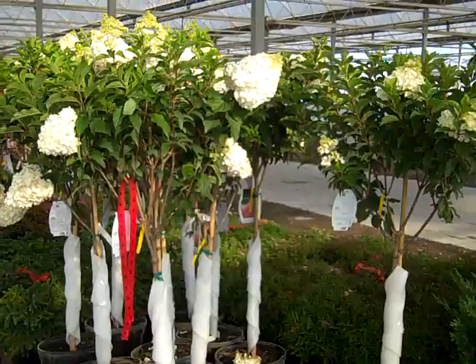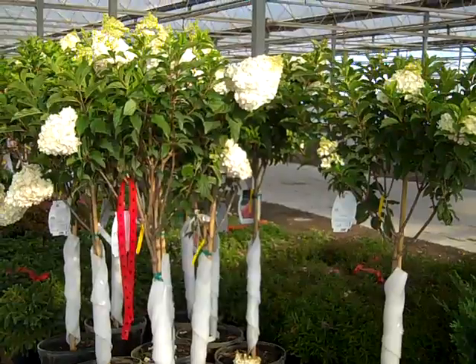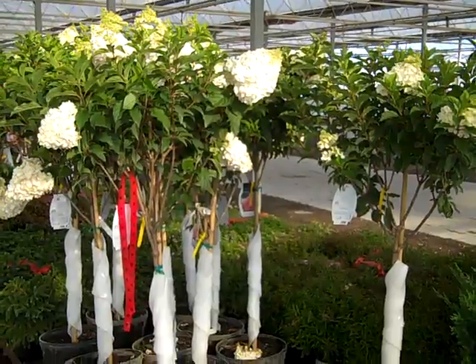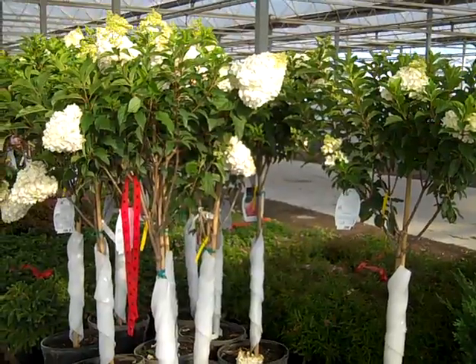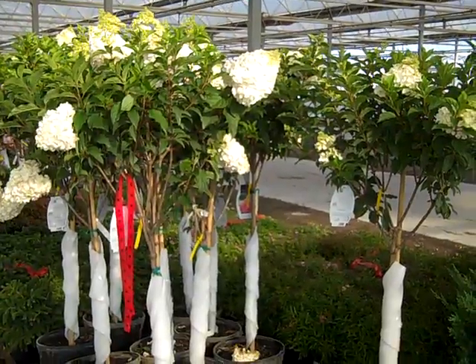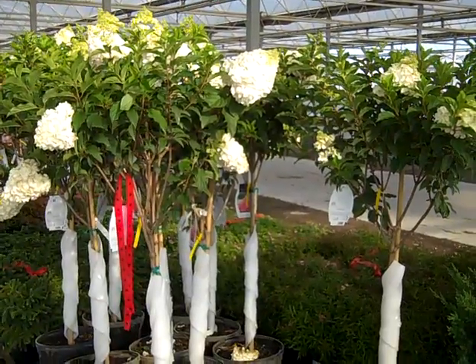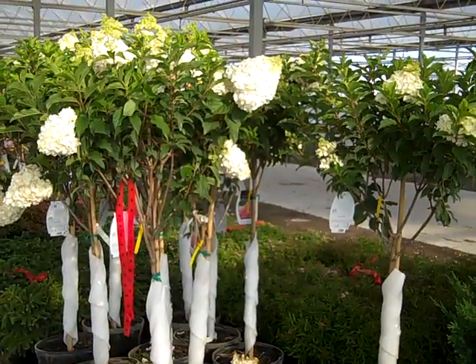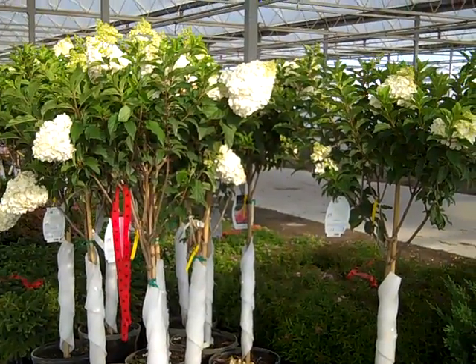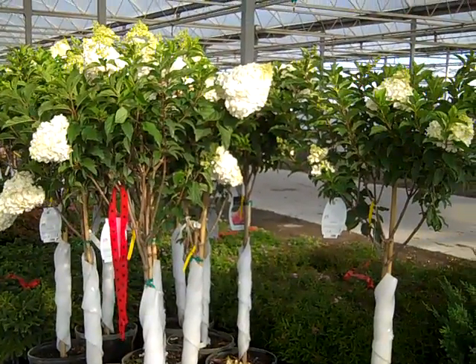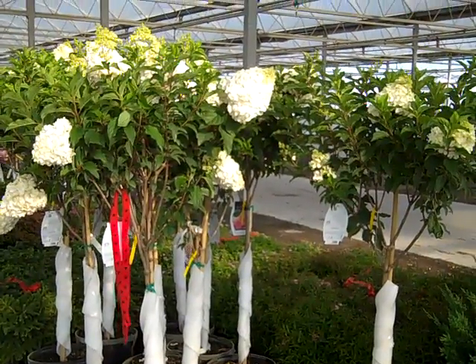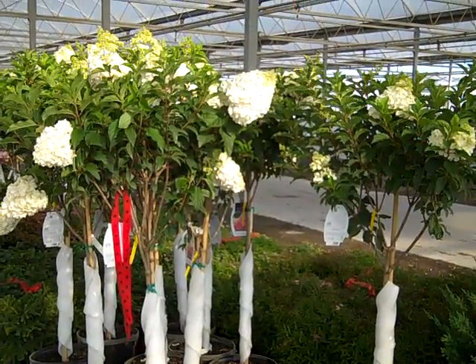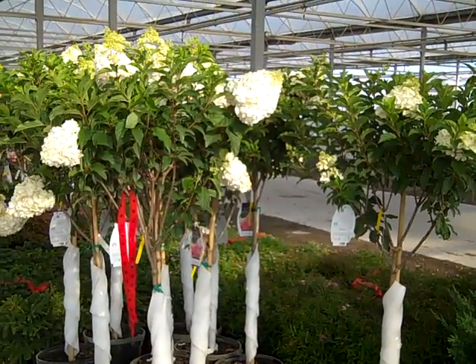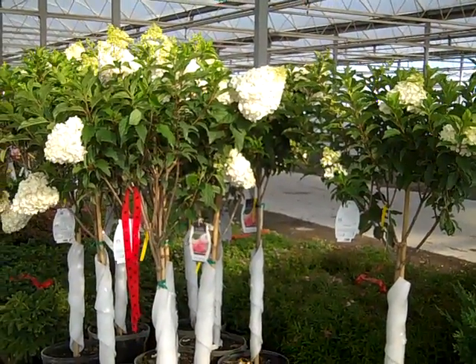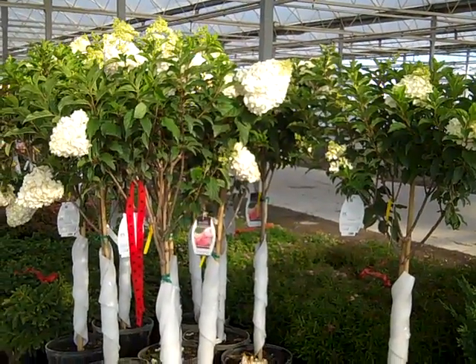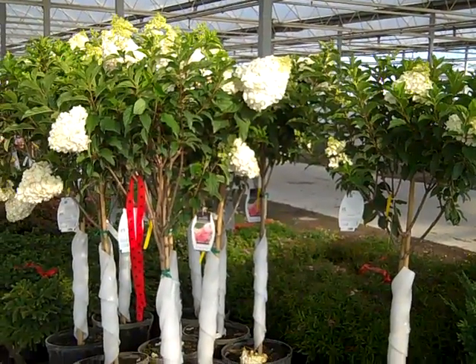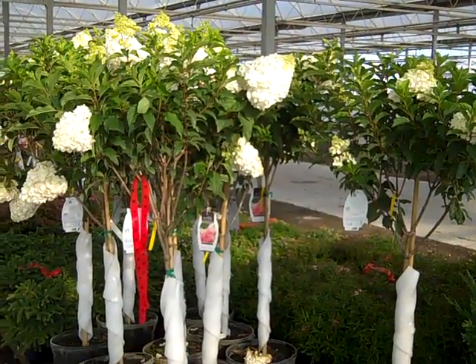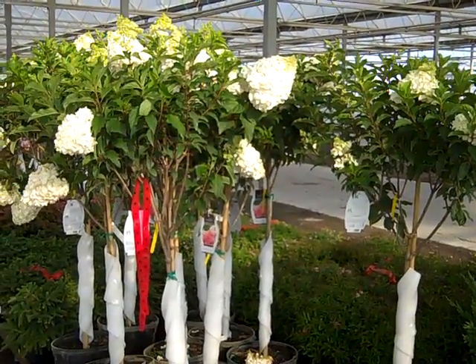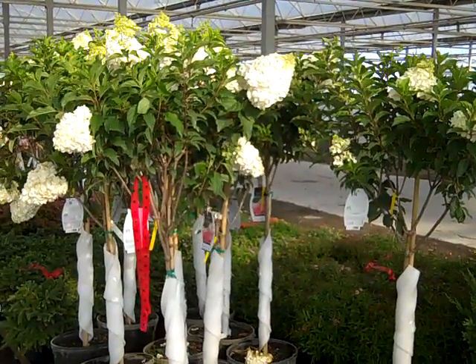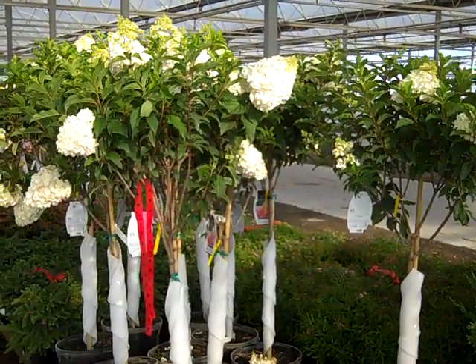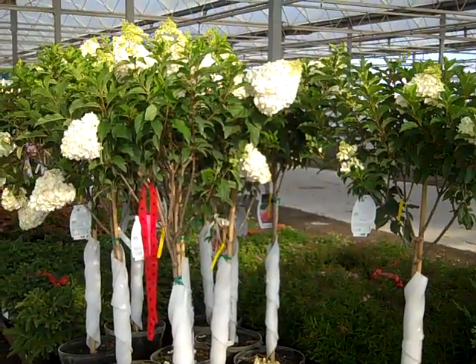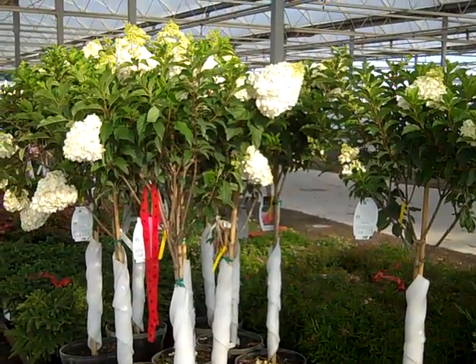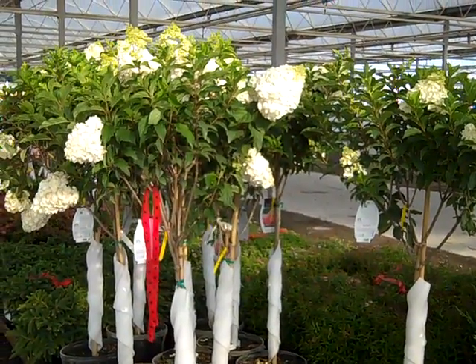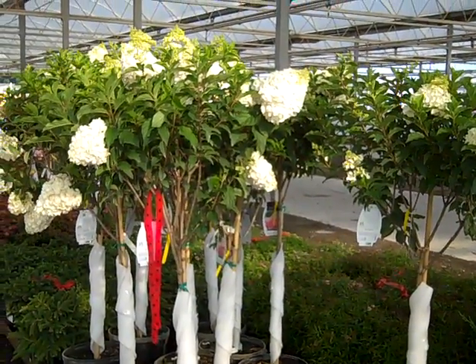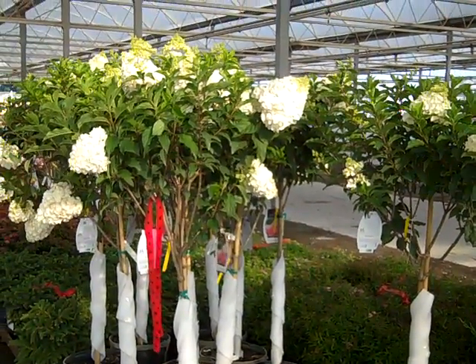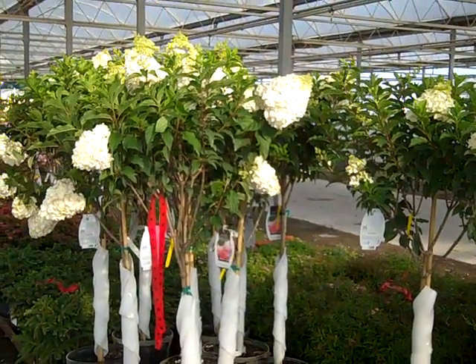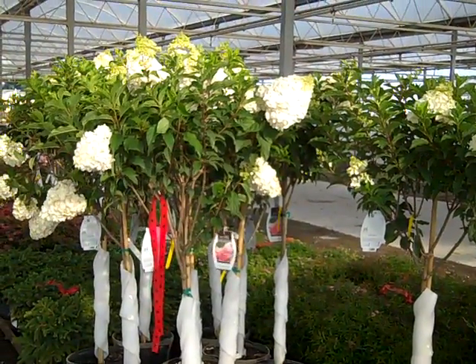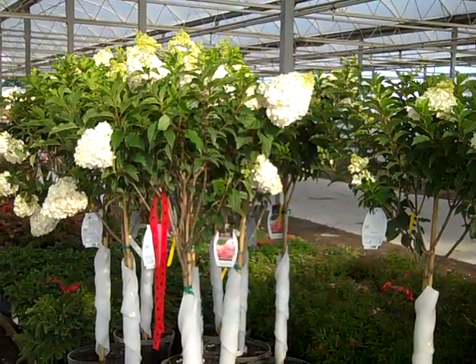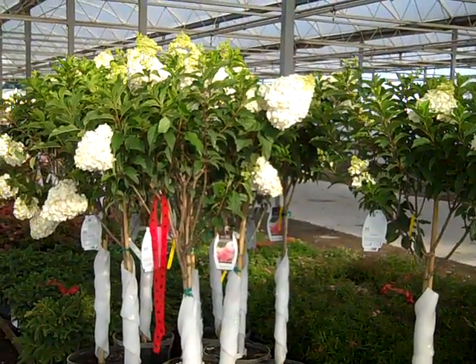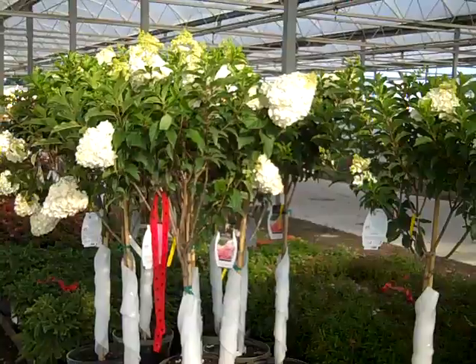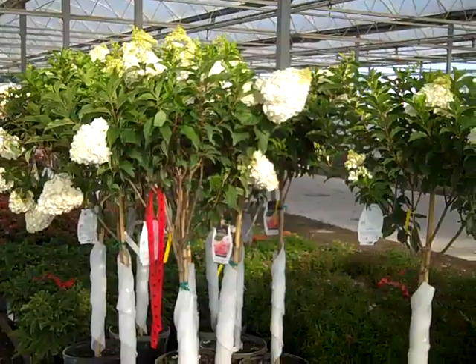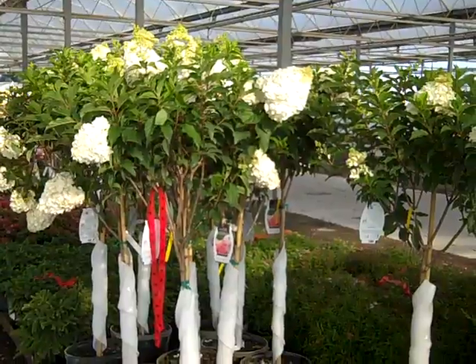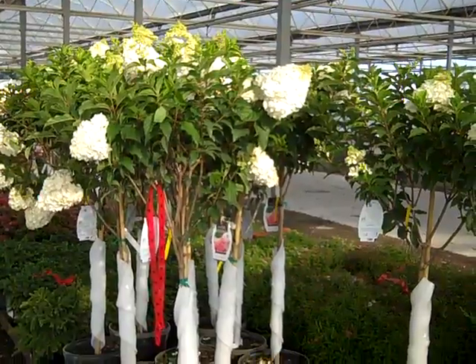Good morning. It's Wednesday and we're on the Willoway Dock. Let's take a walk through the dock and look at some great plants shipping out today.